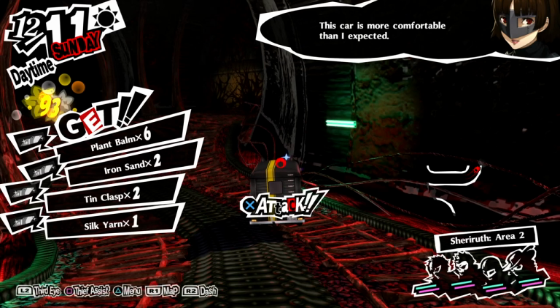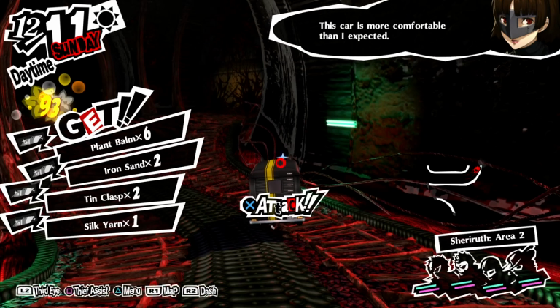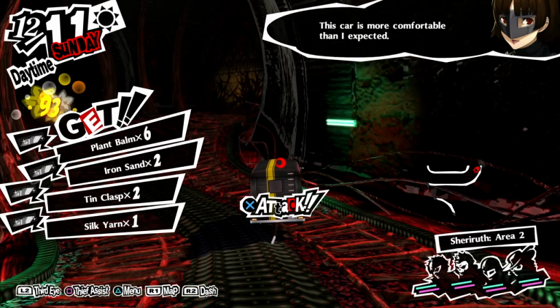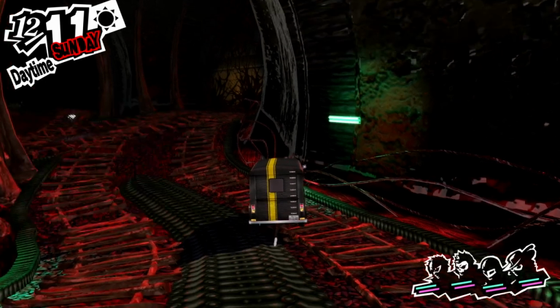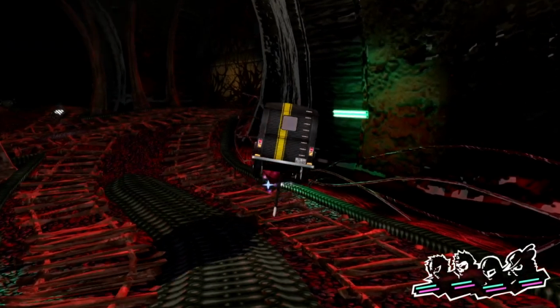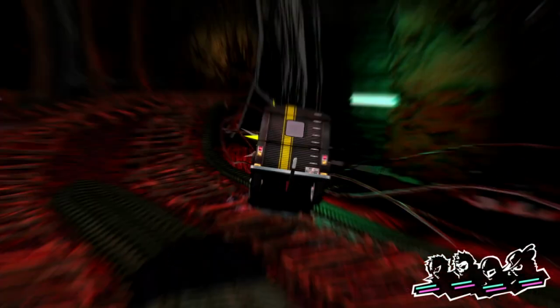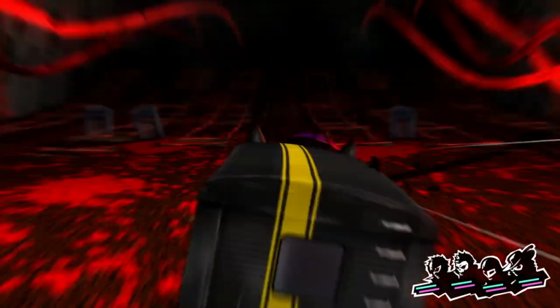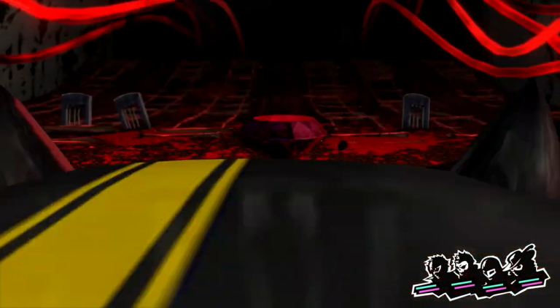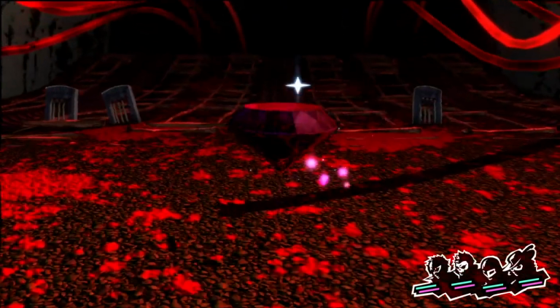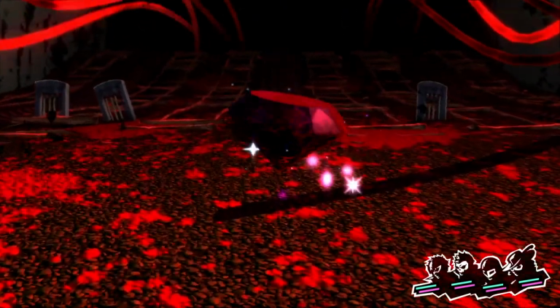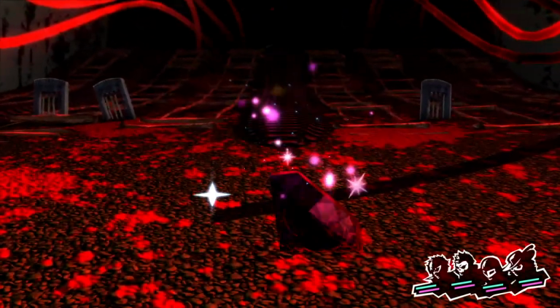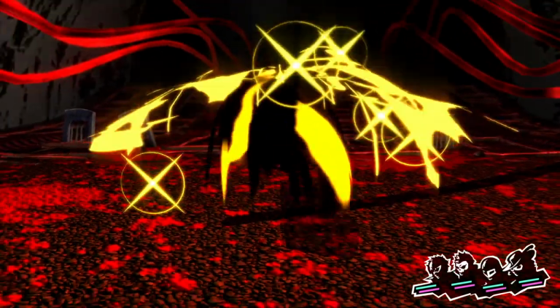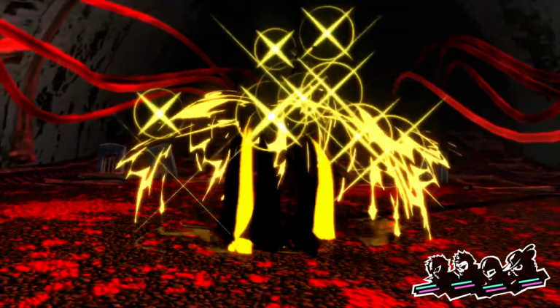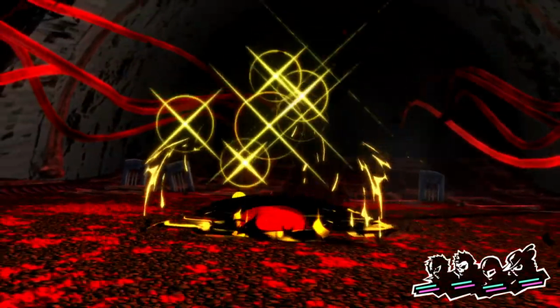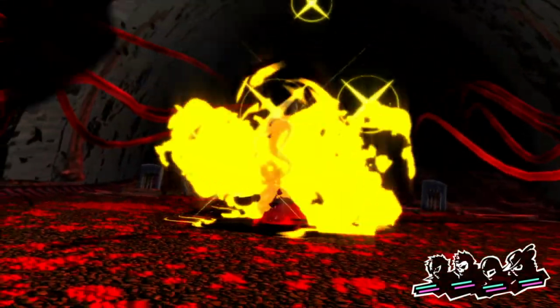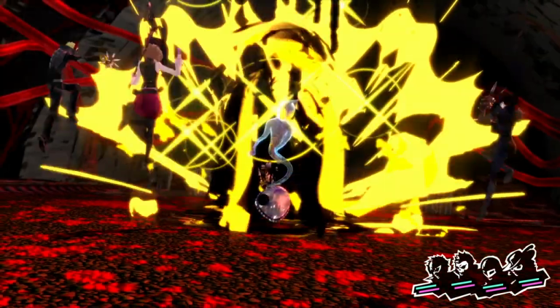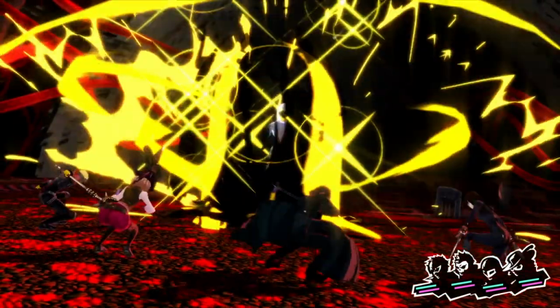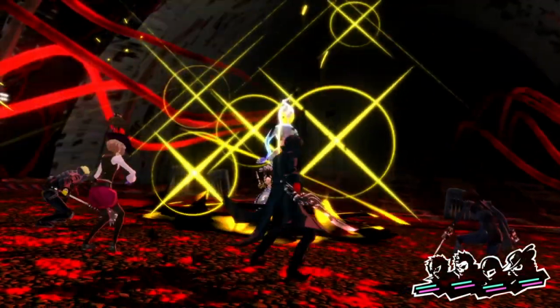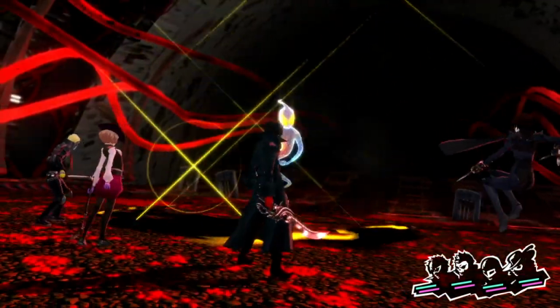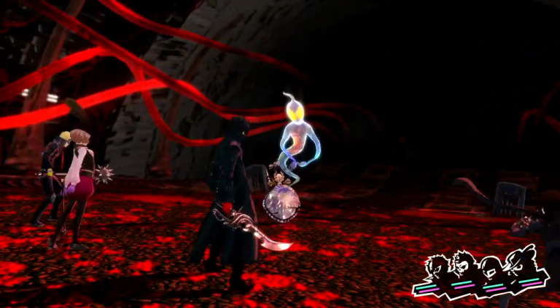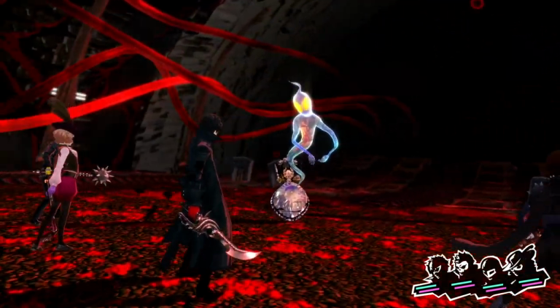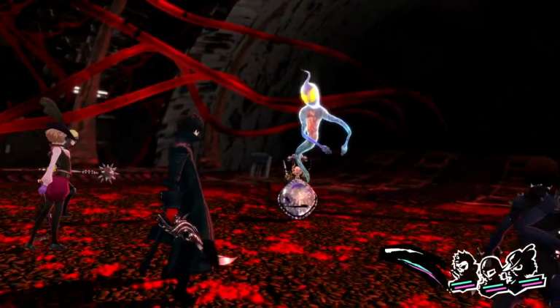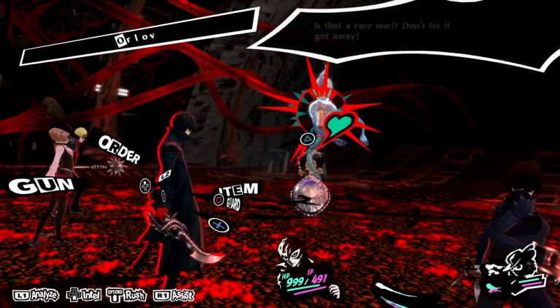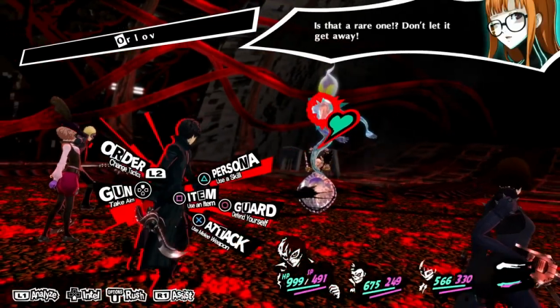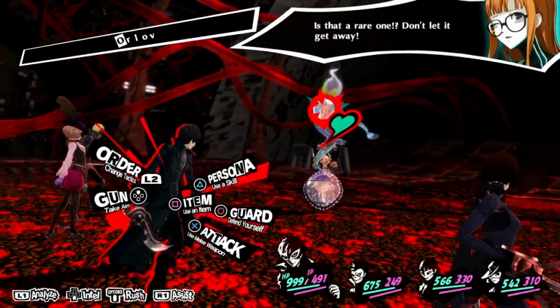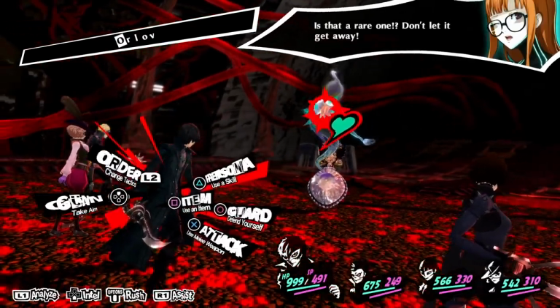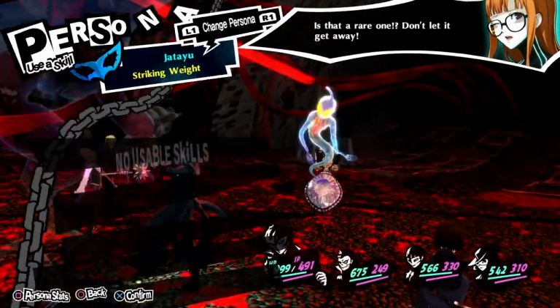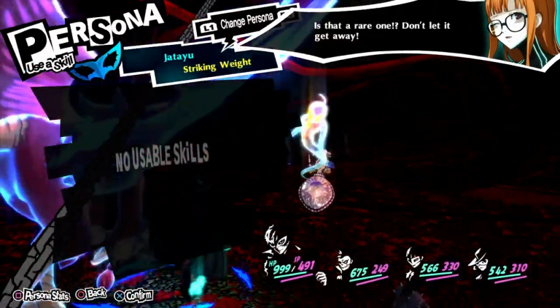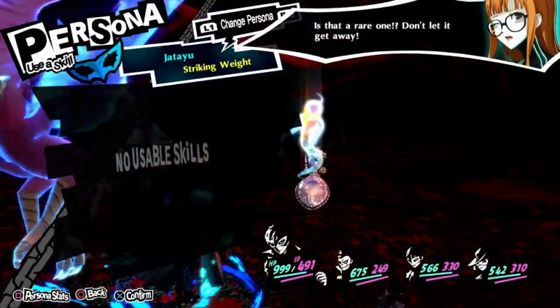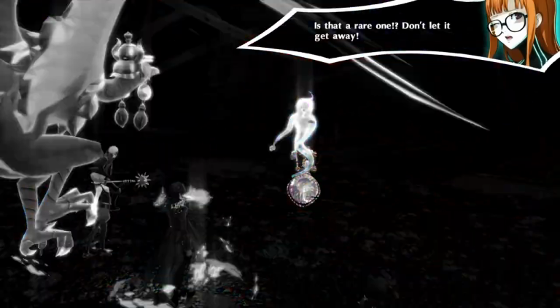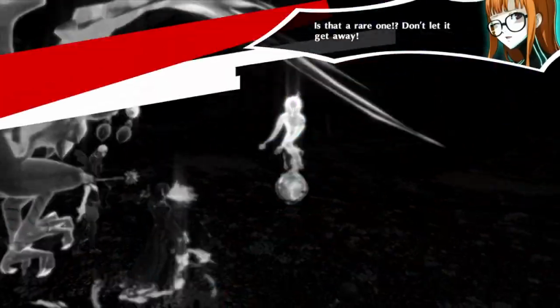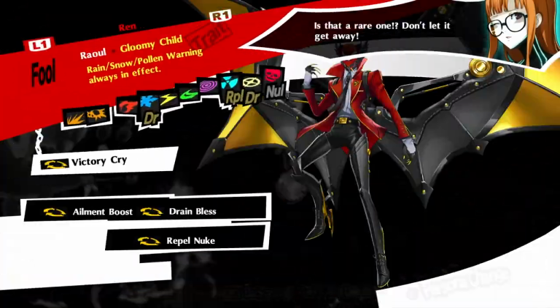Now to instantly kill an enemy, you will need to check them with Third Eye to see if they're highlighted green. If they are, this will indicate that this can be done.